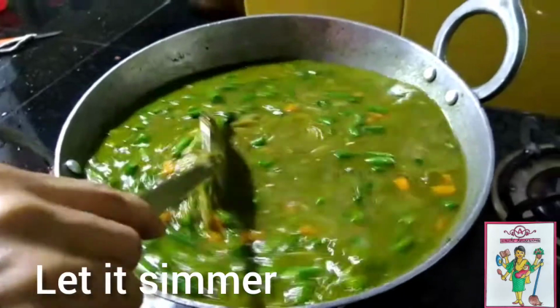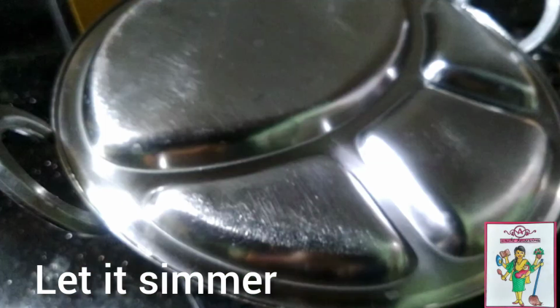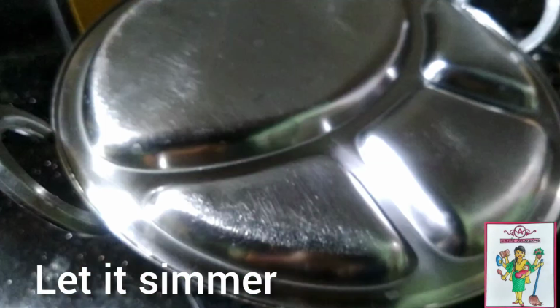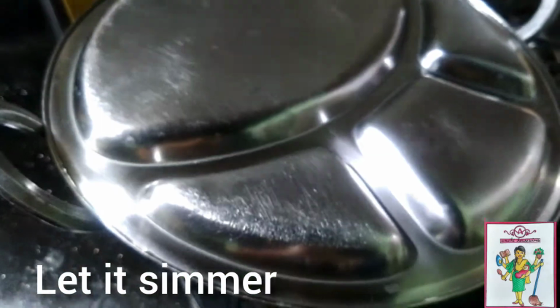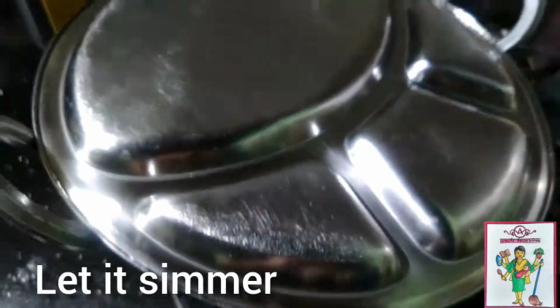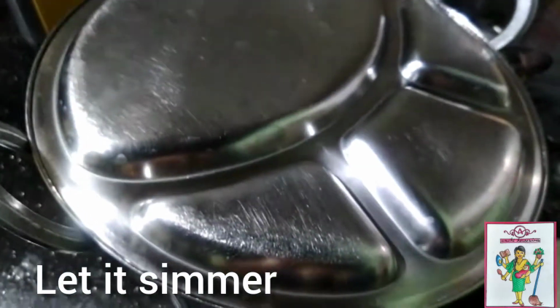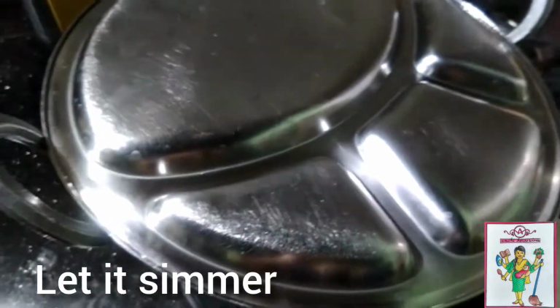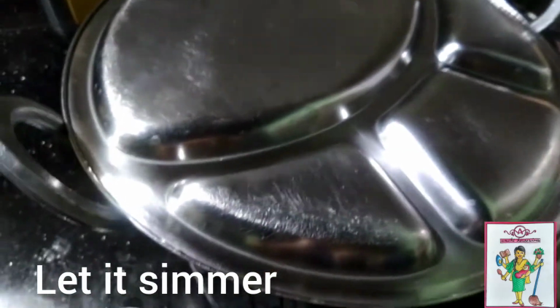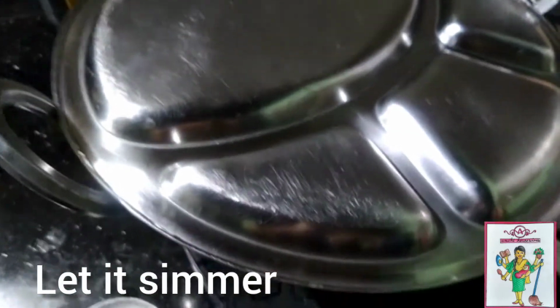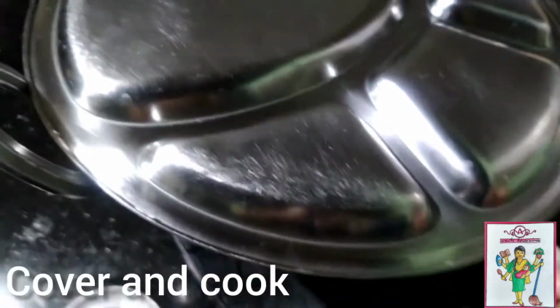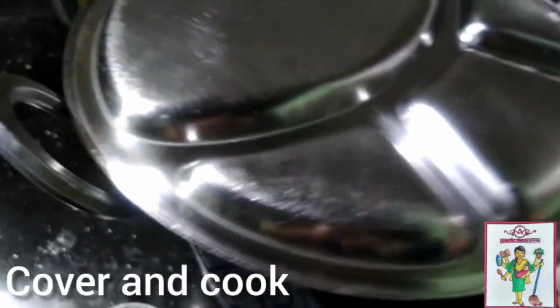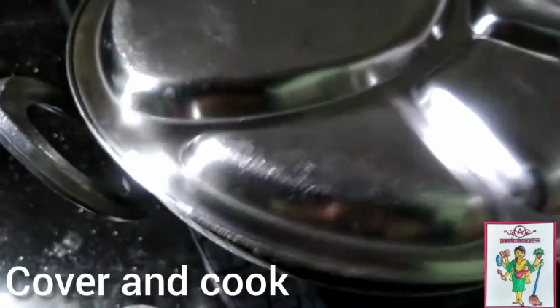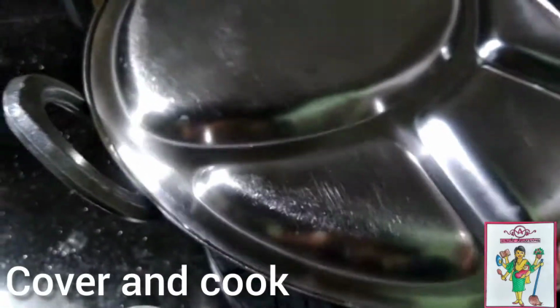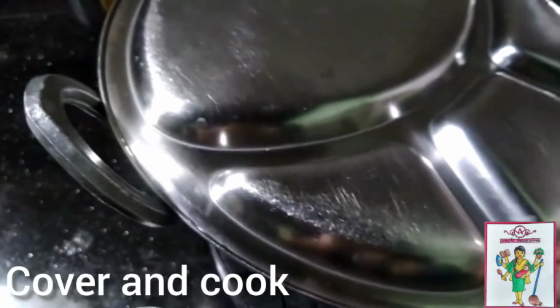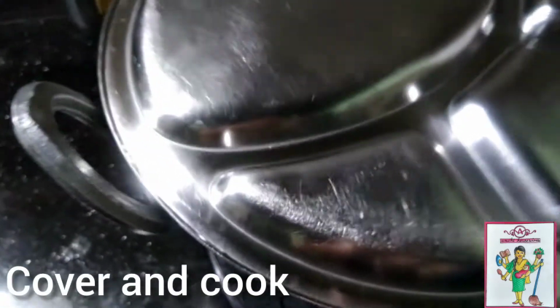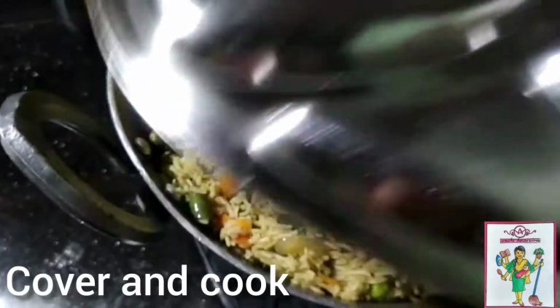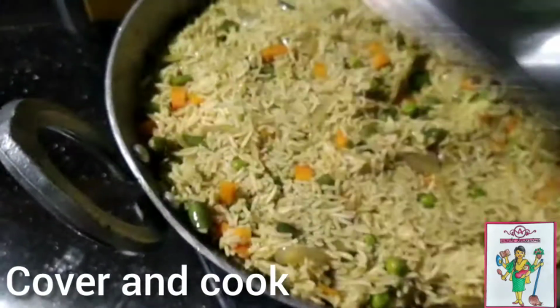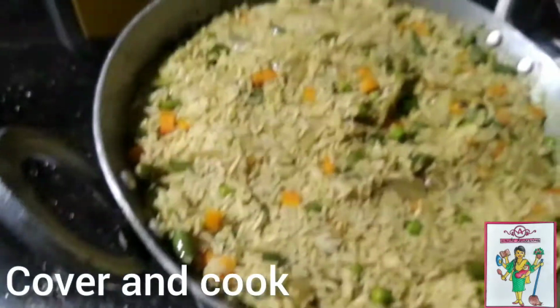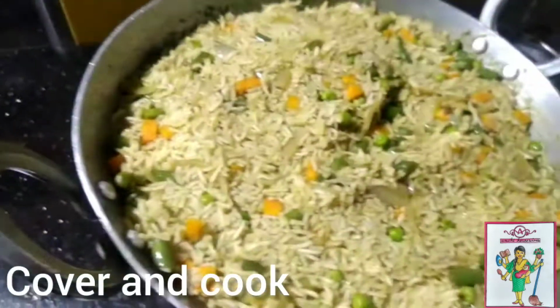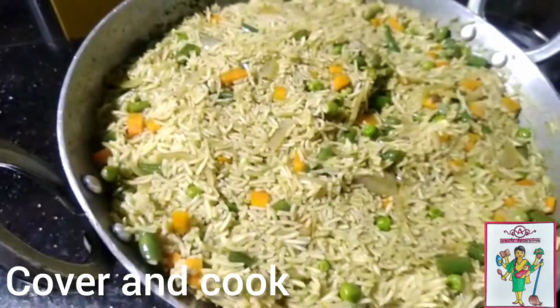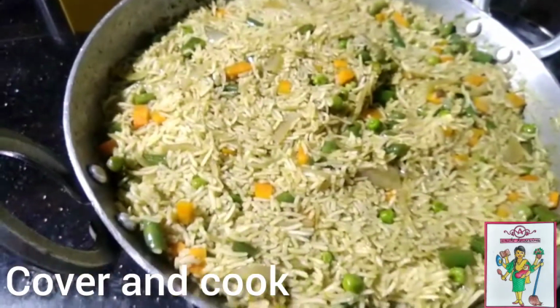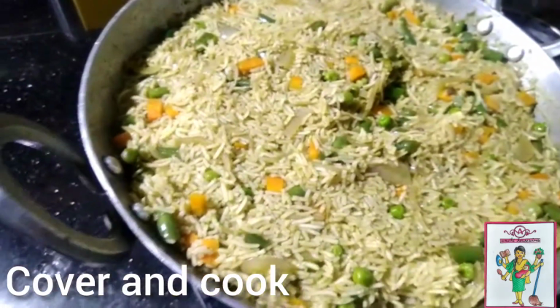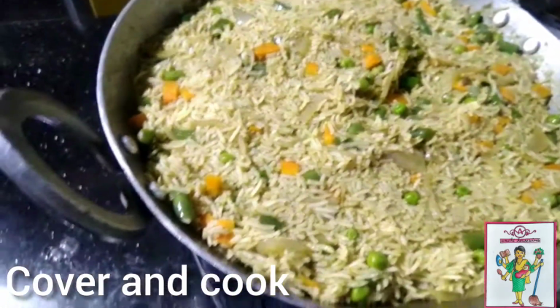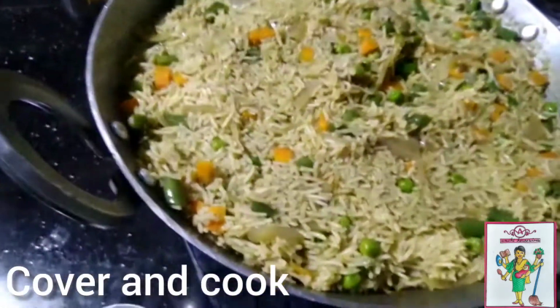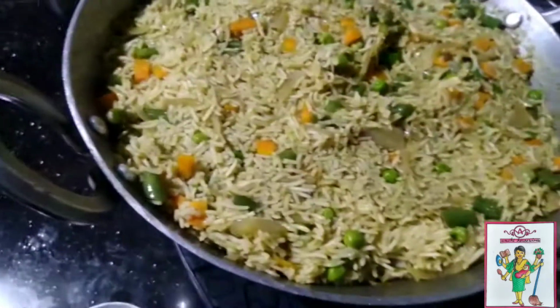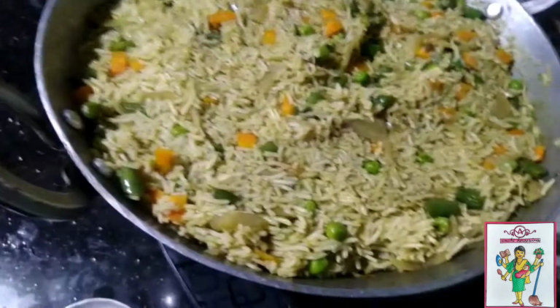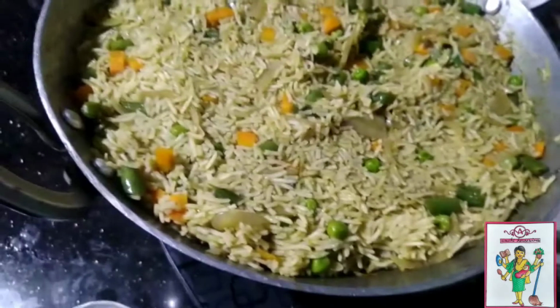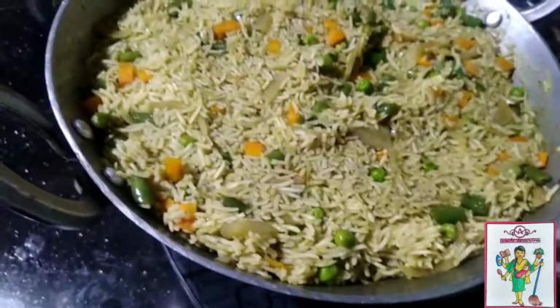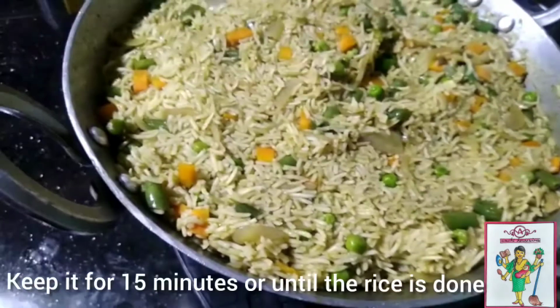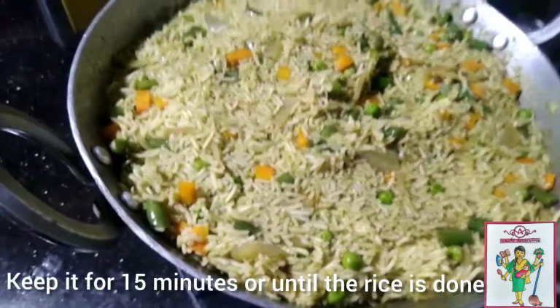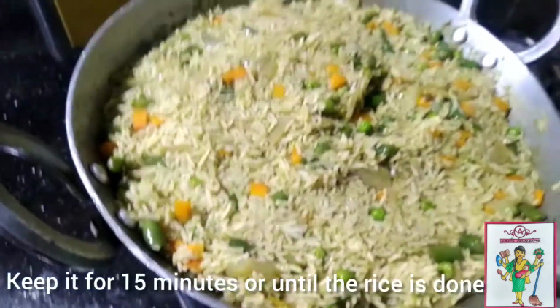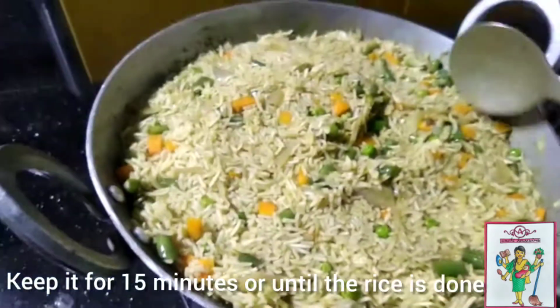Once you can see the bubbles, cover and cook for another 15 minutes or until the rice is done.